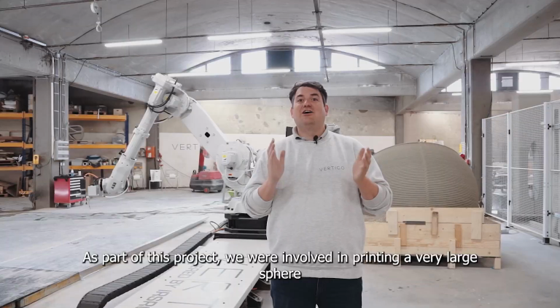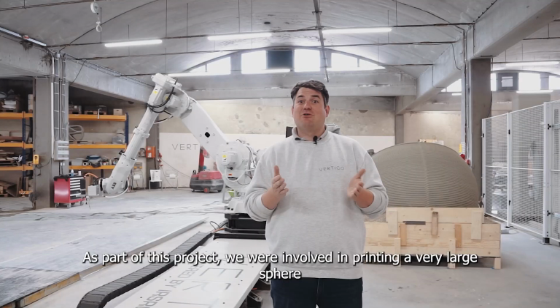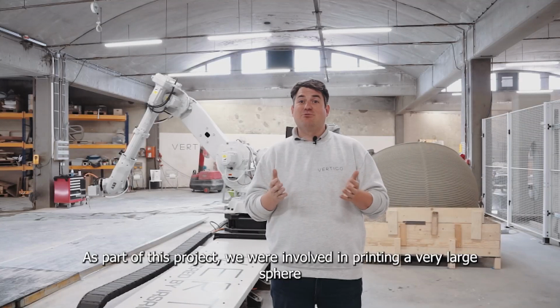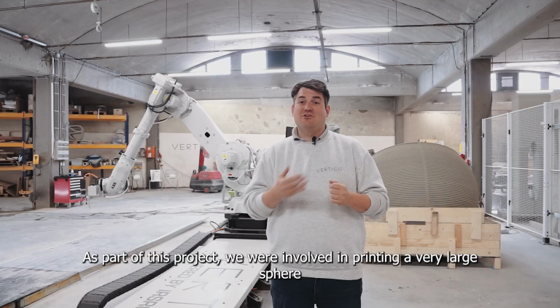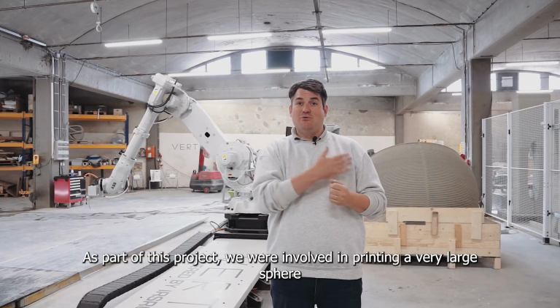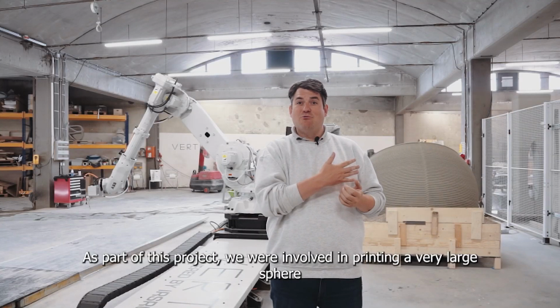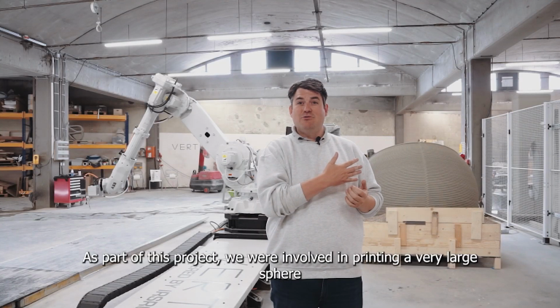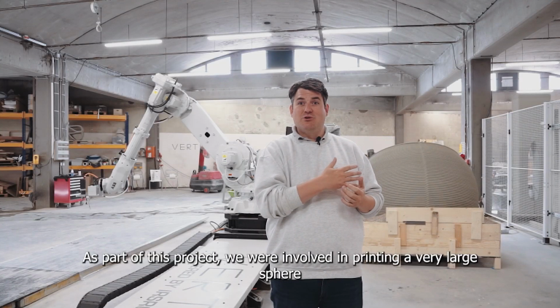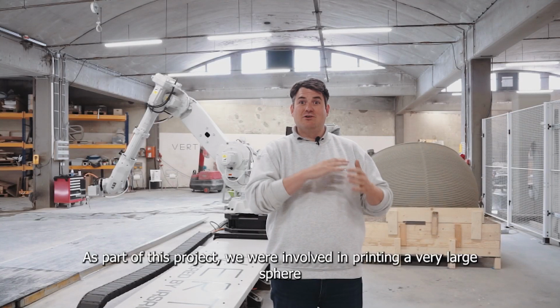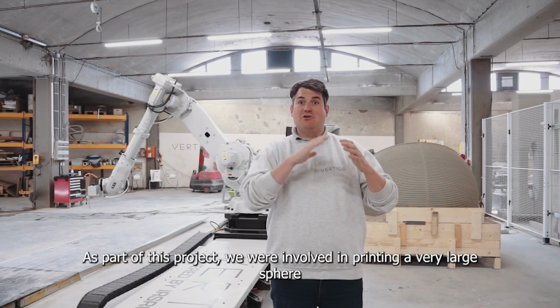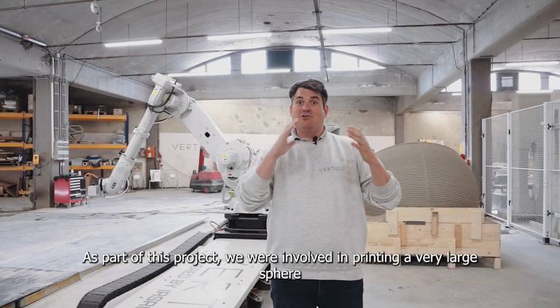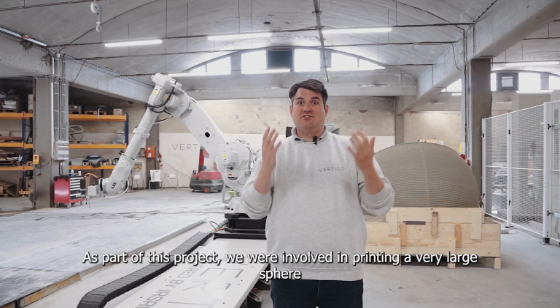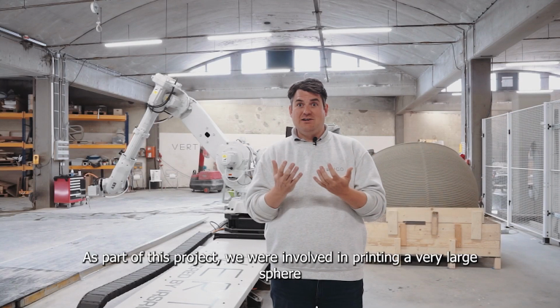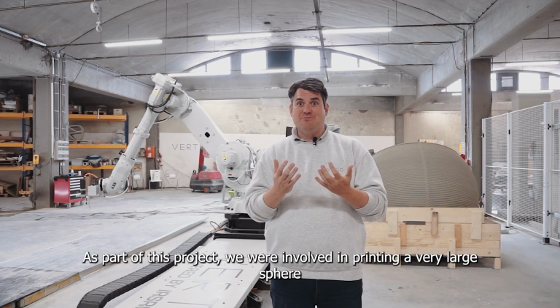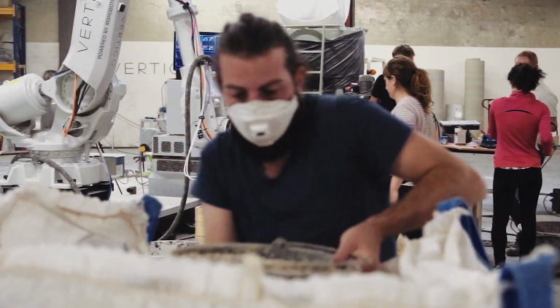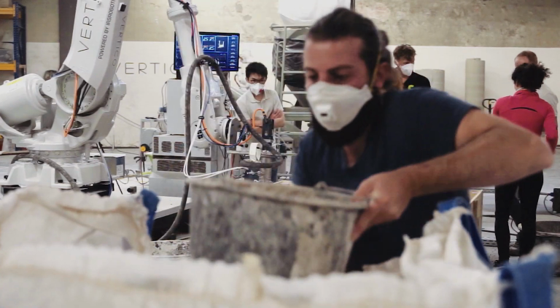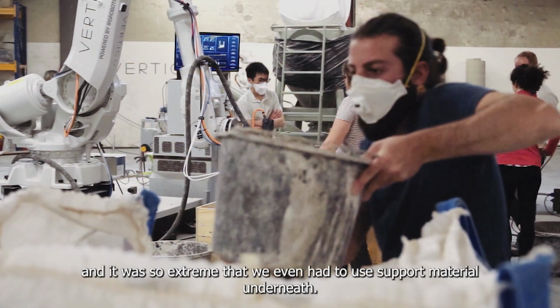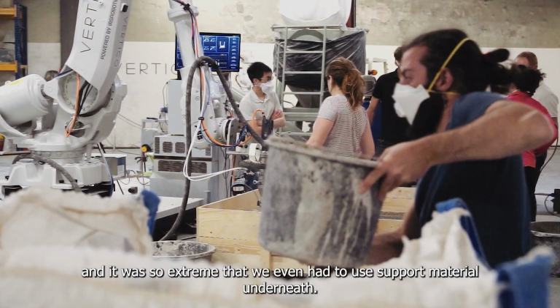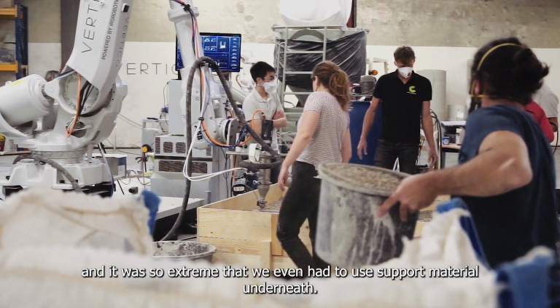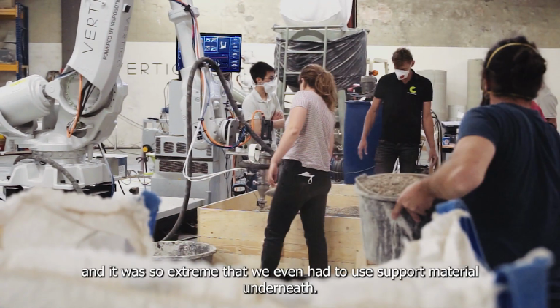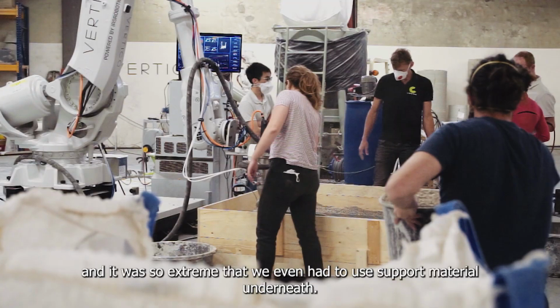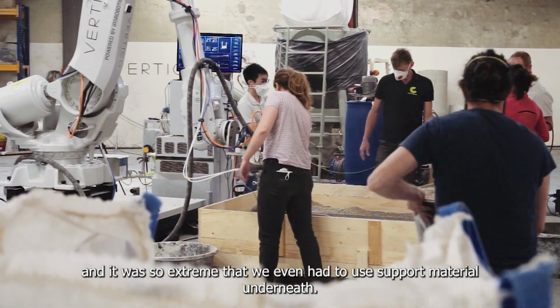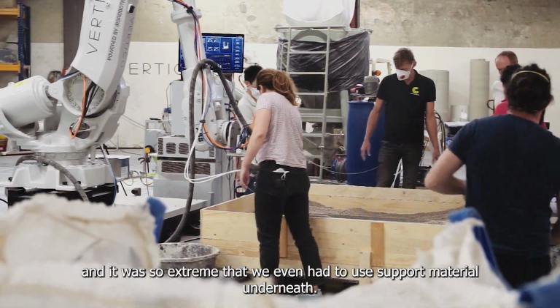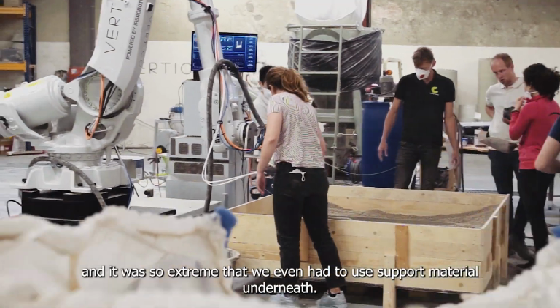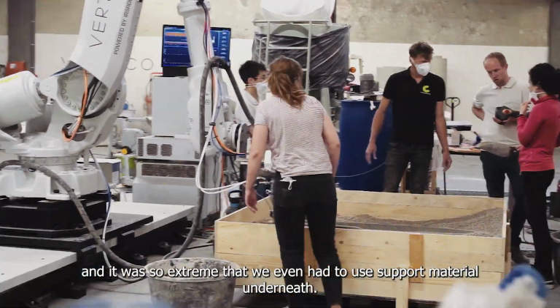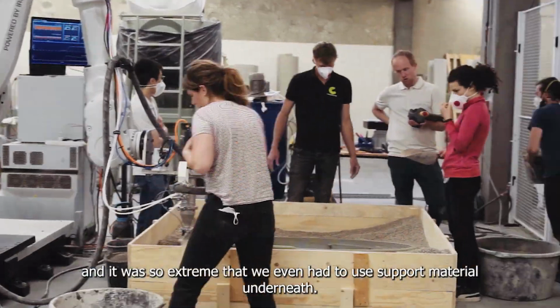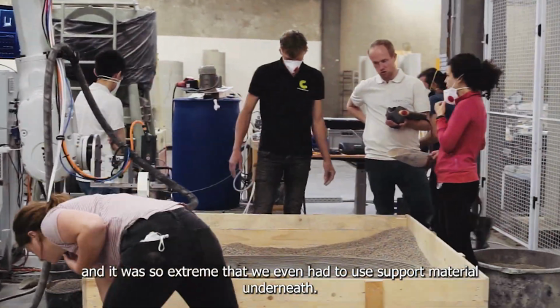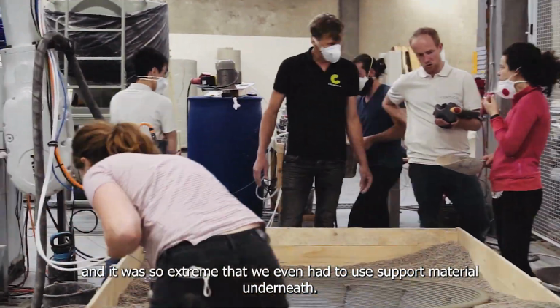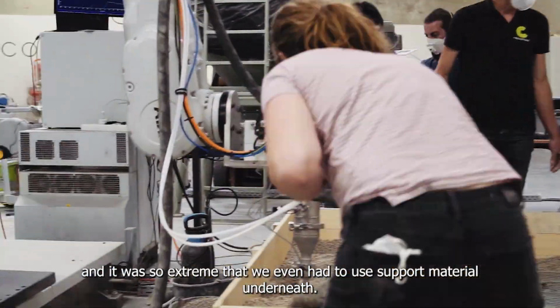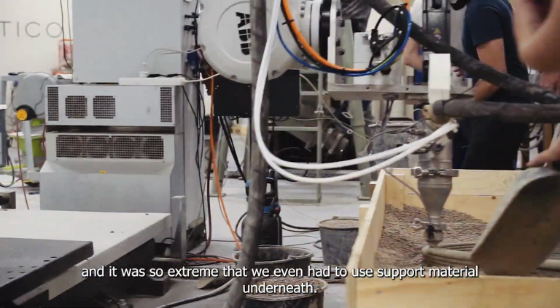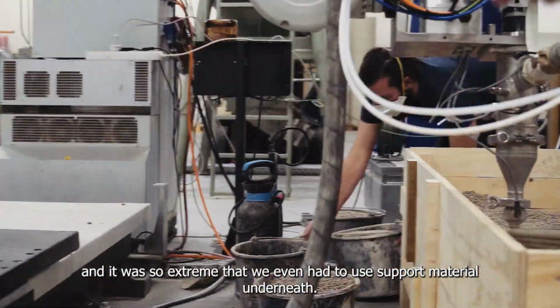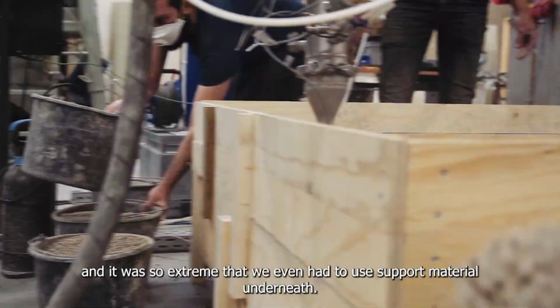As part of this project we were involved in printing a very large sphere. It was so extreme that we even had to use support material underneath.